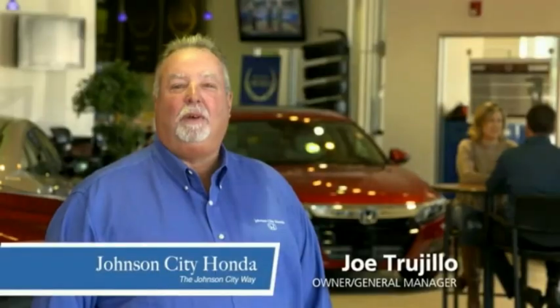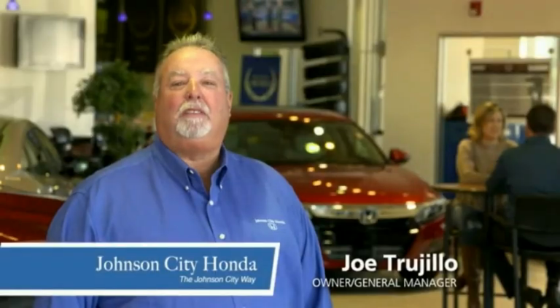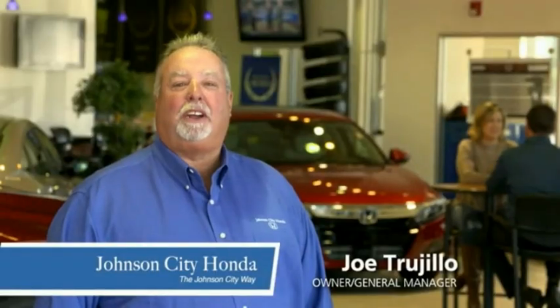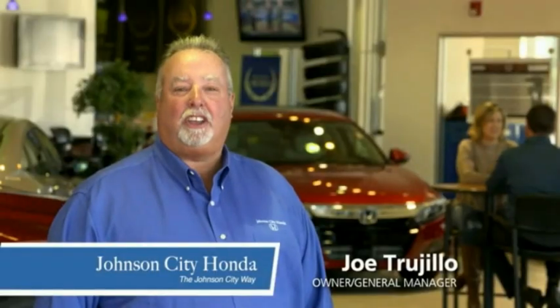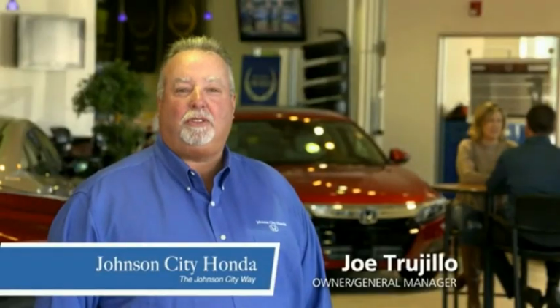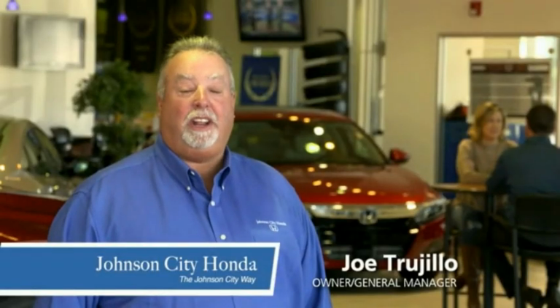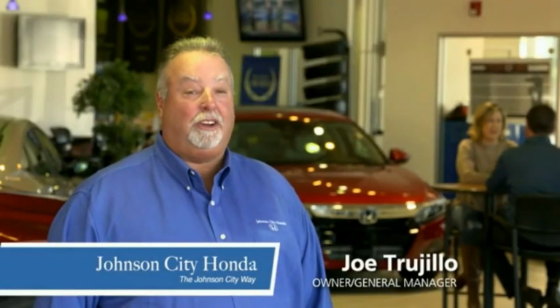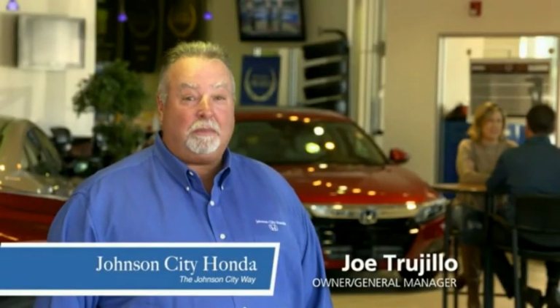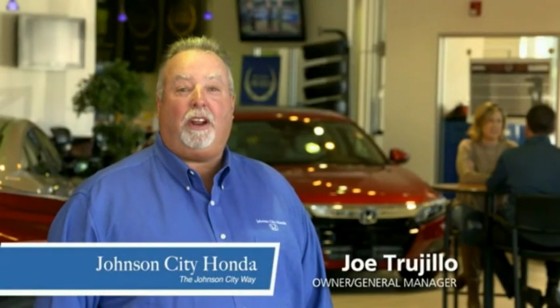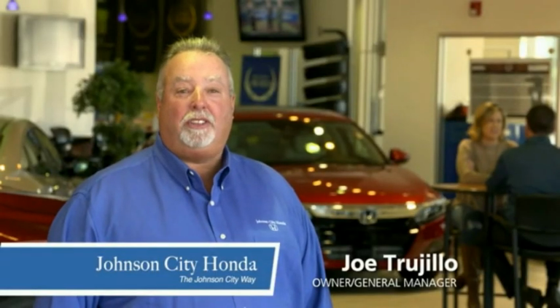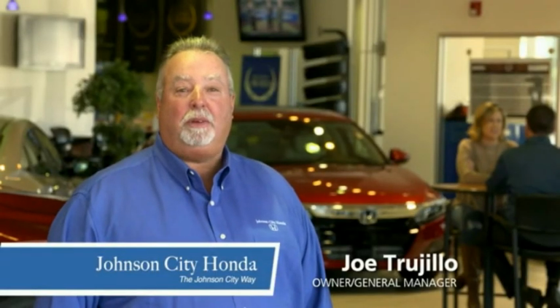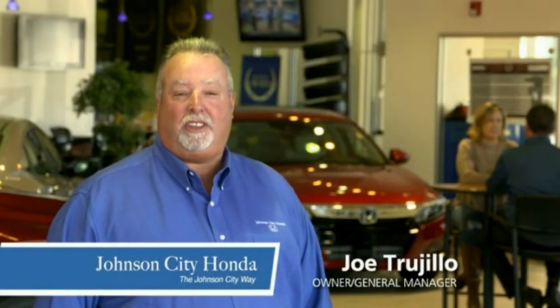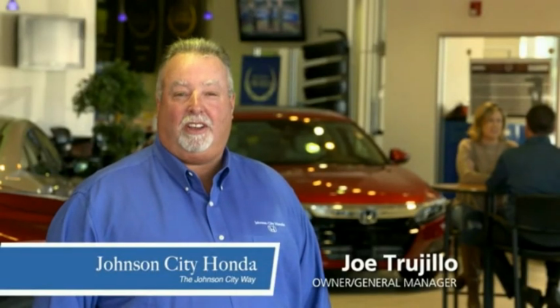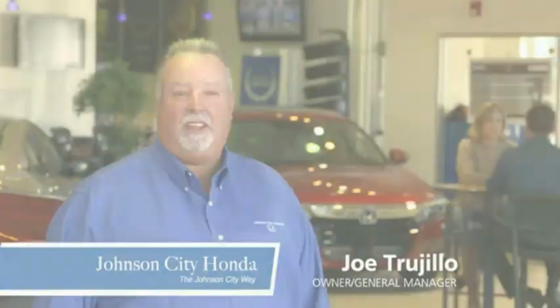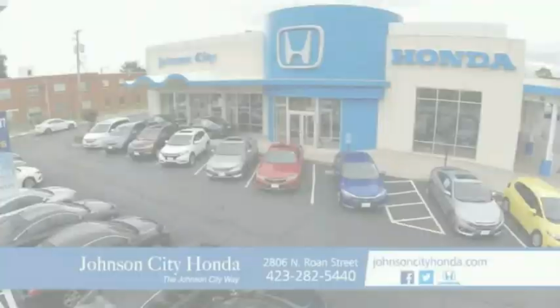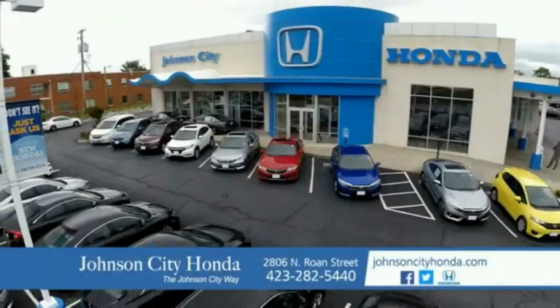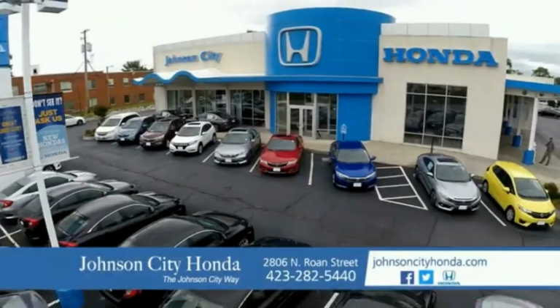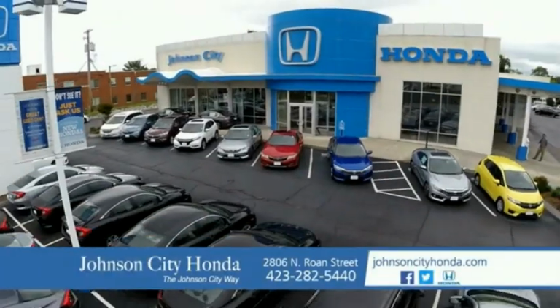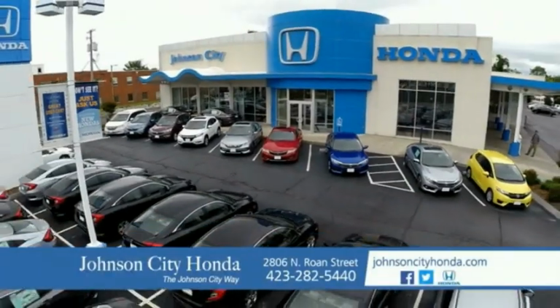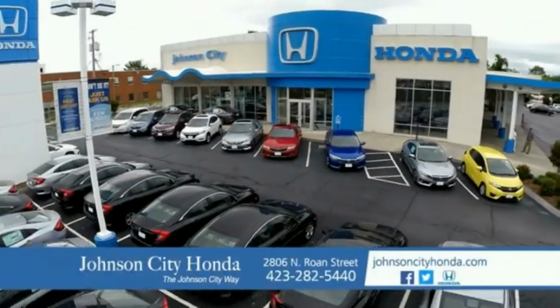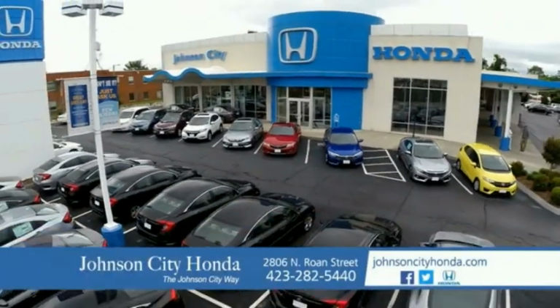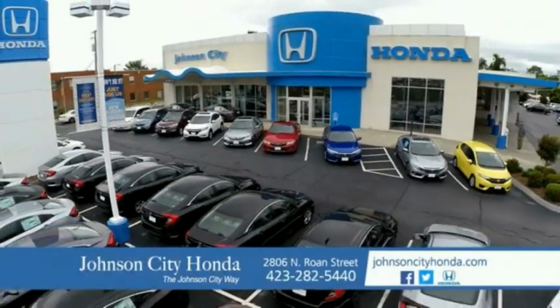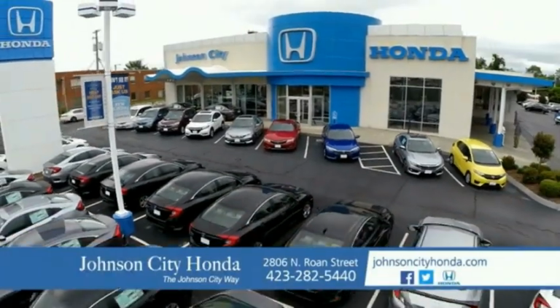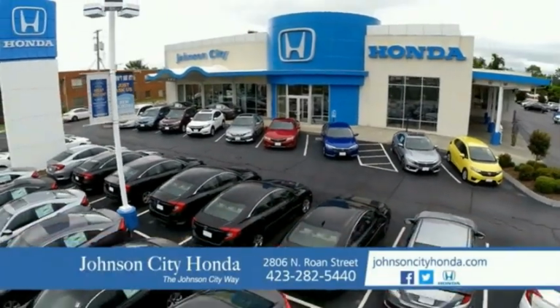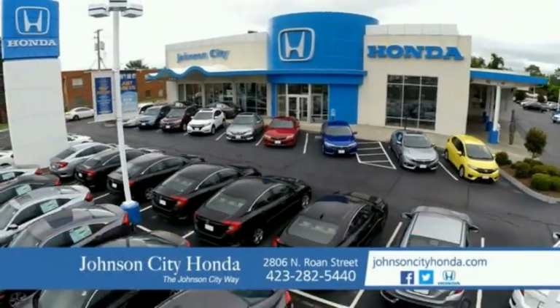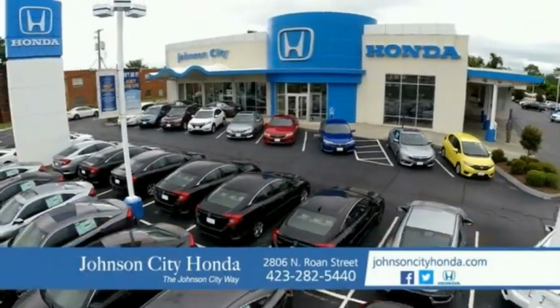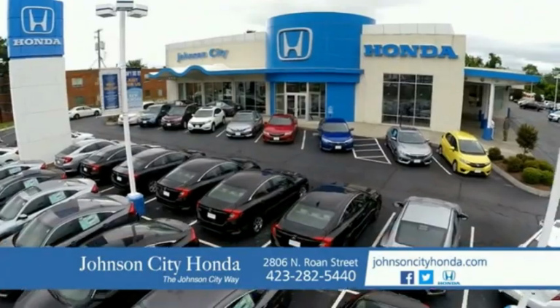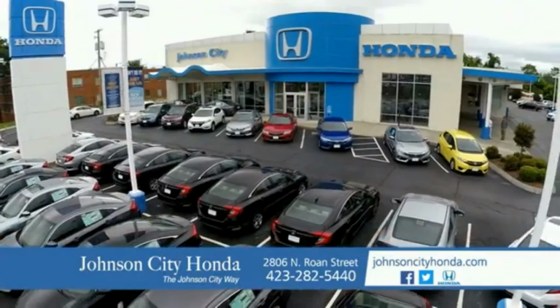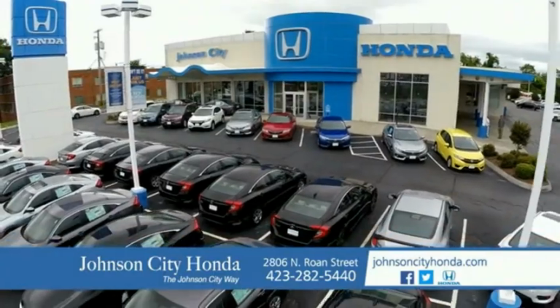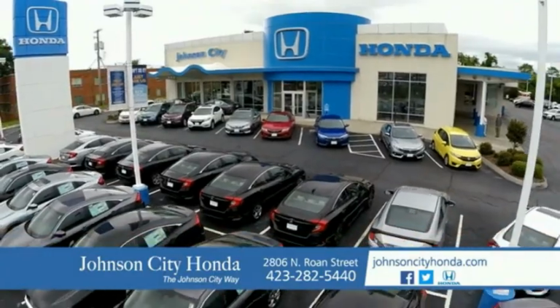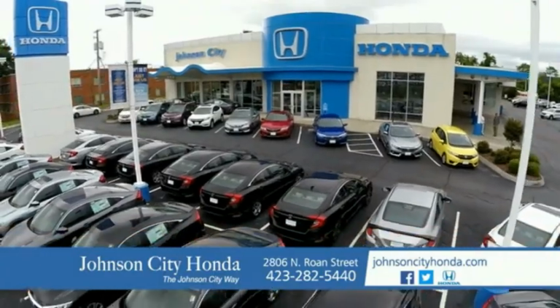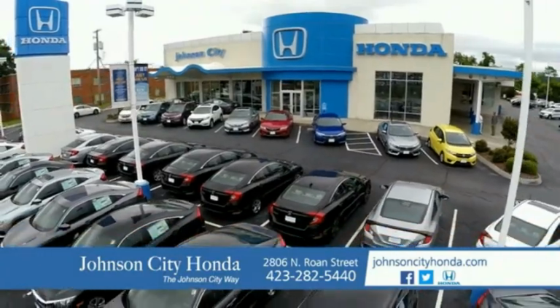We love our customers and the great products that we sell. That's the Johnson City way. Johnson City Honda. Johnson City.